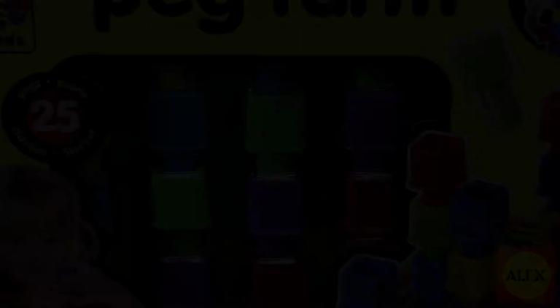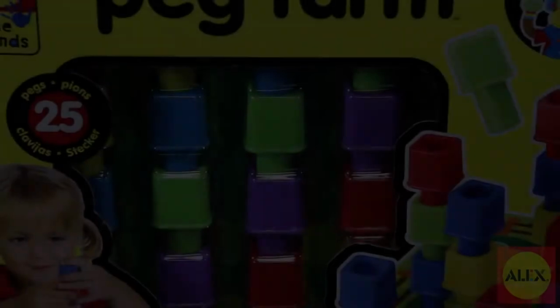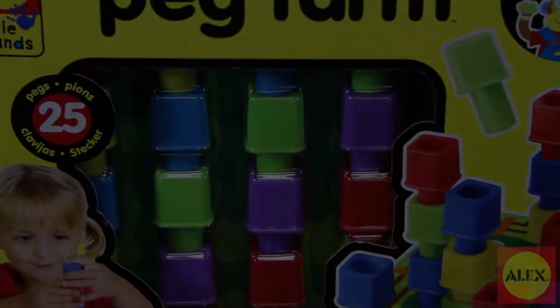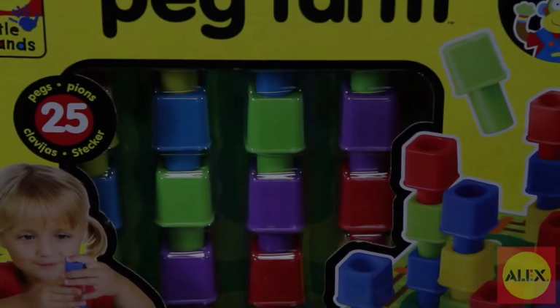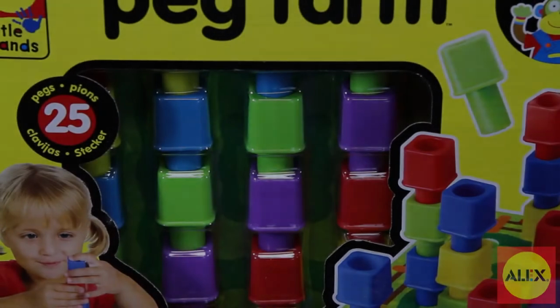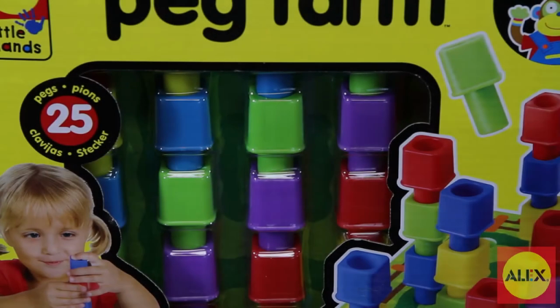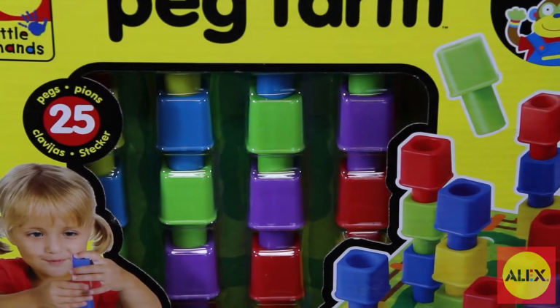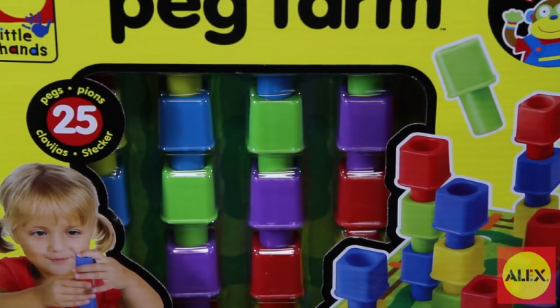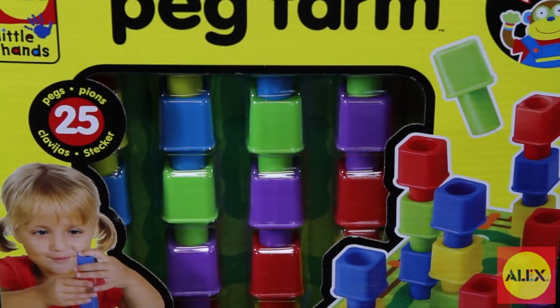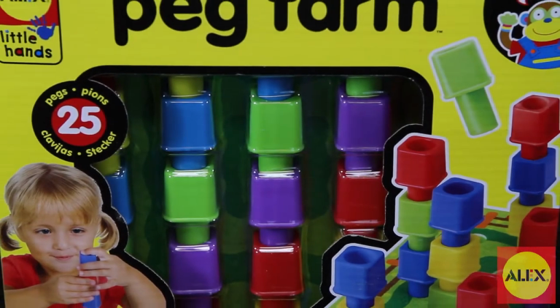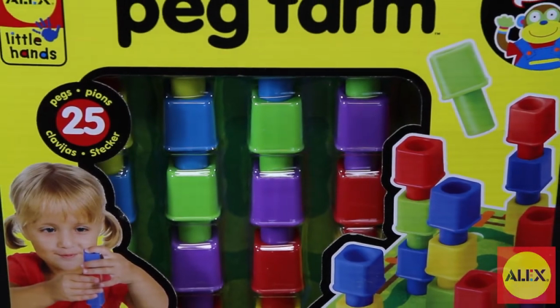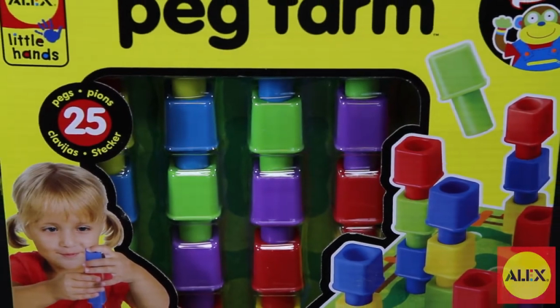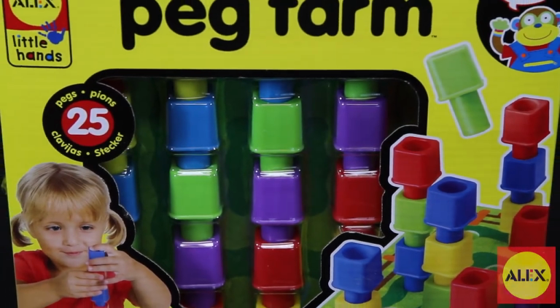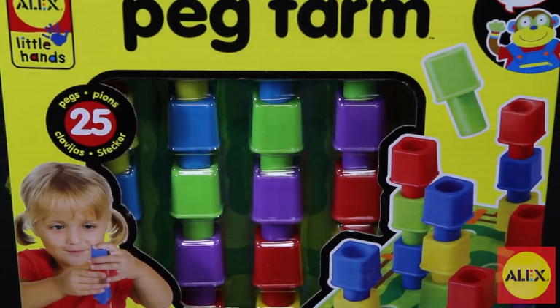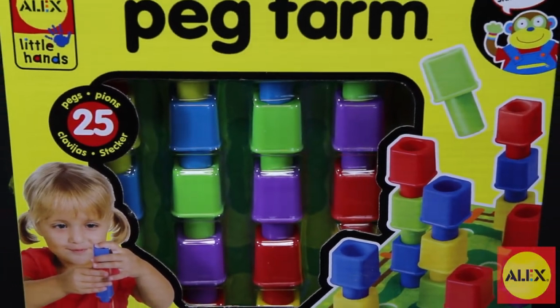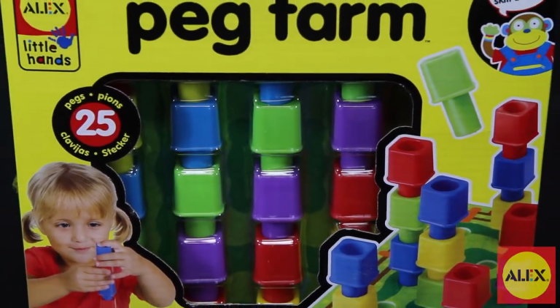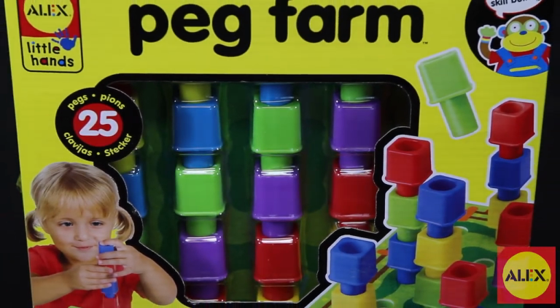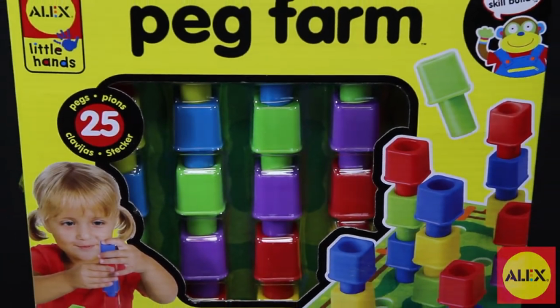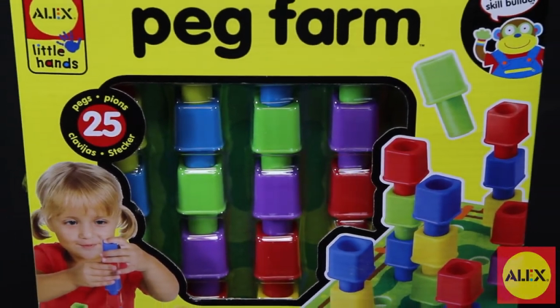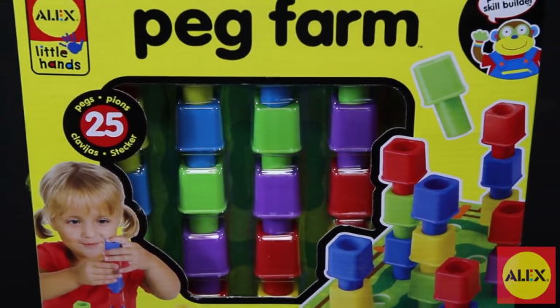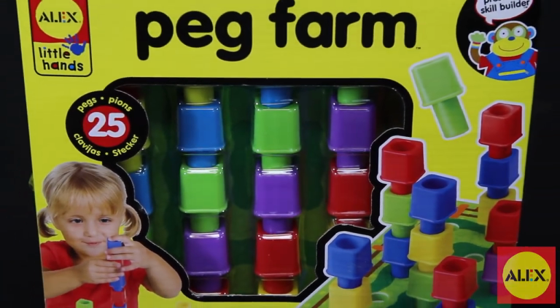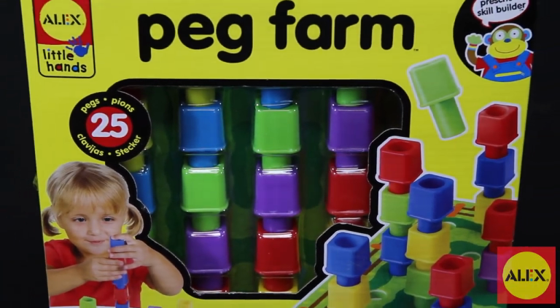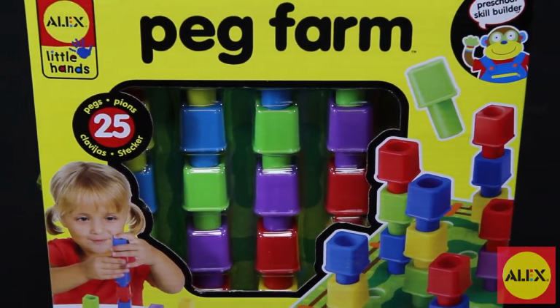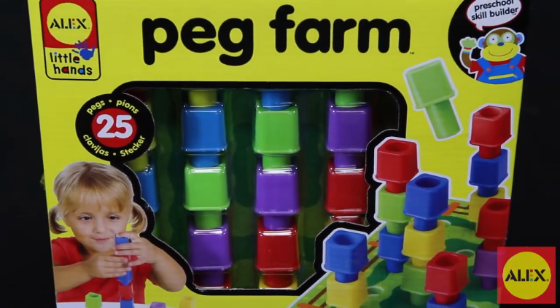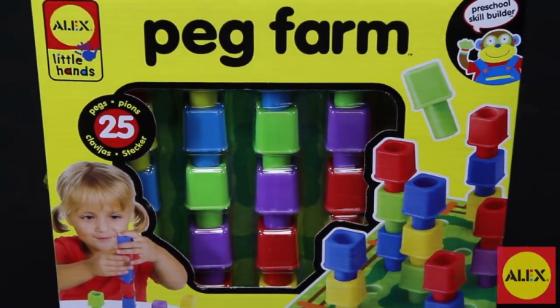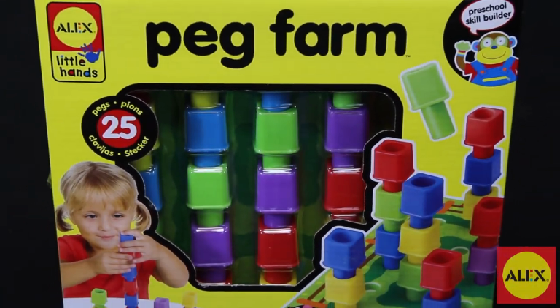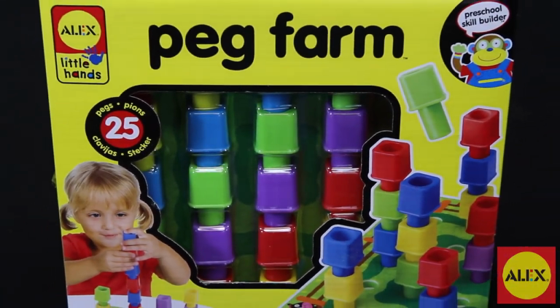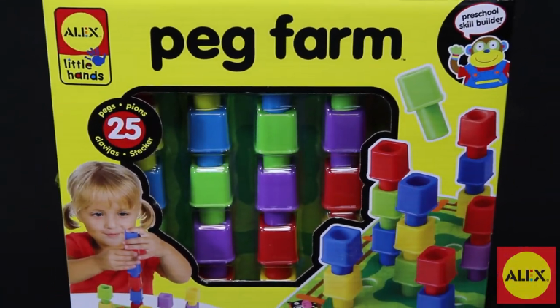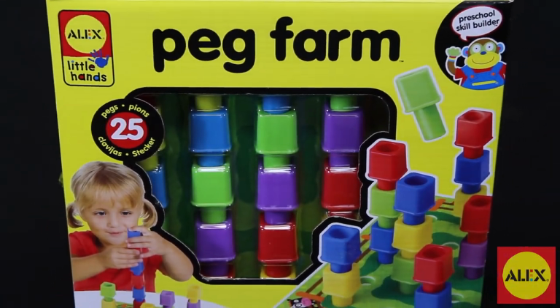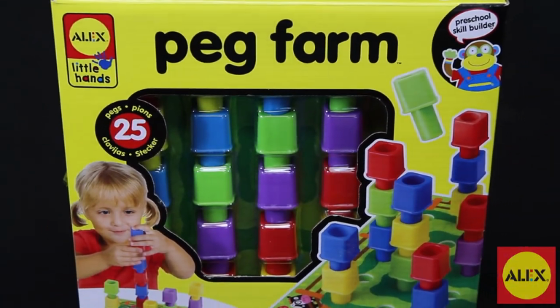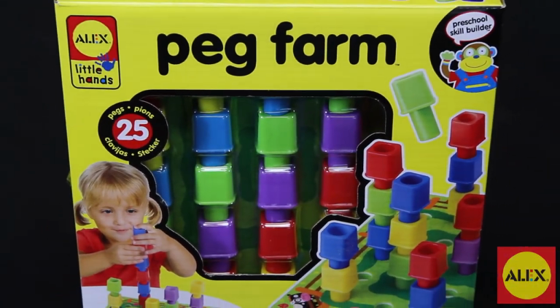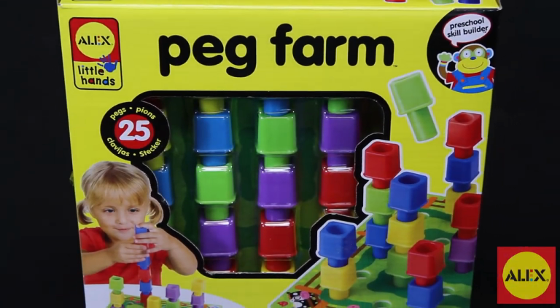Learn sorting, patterns, and colors with the 3D Peg Farm Activity by Alex Toys.